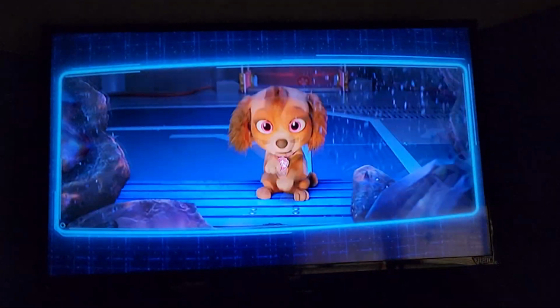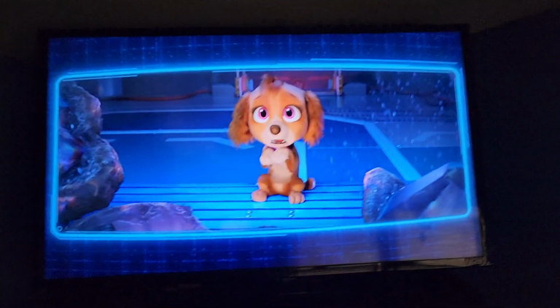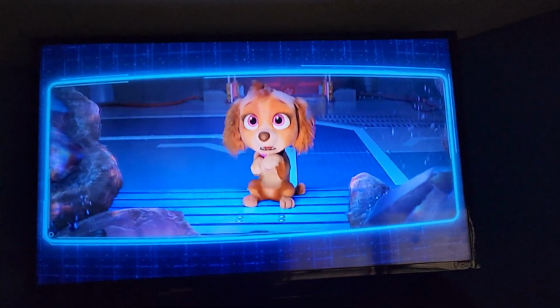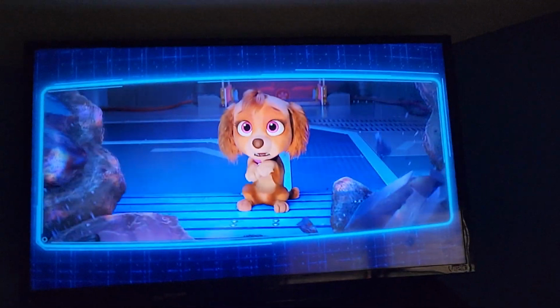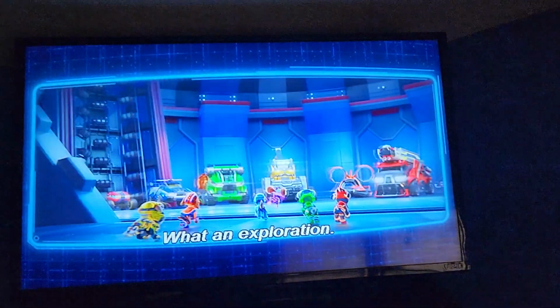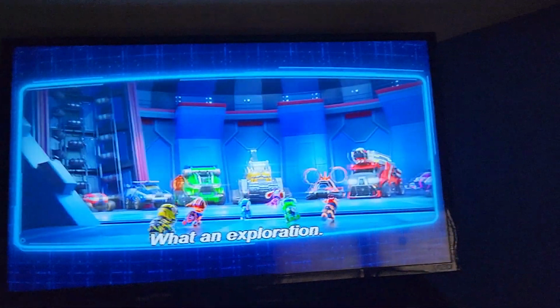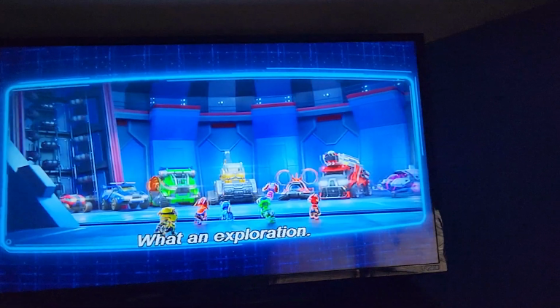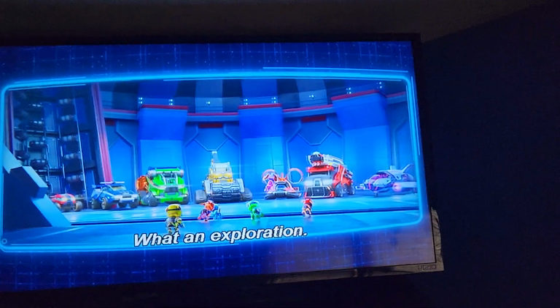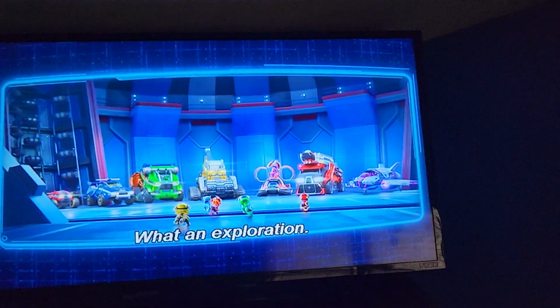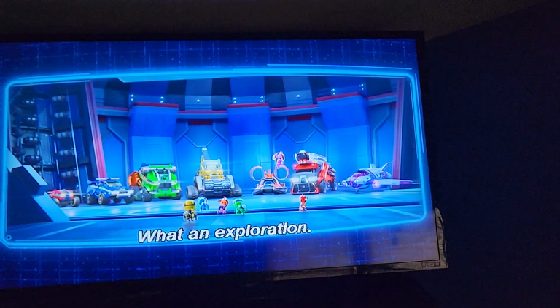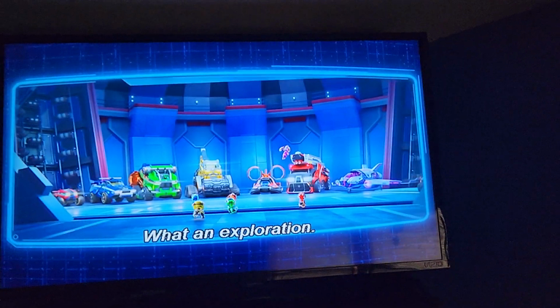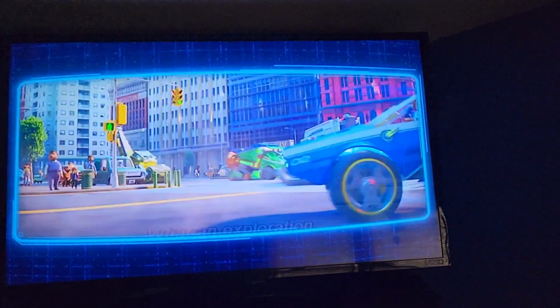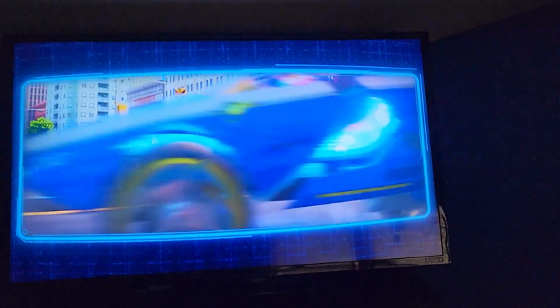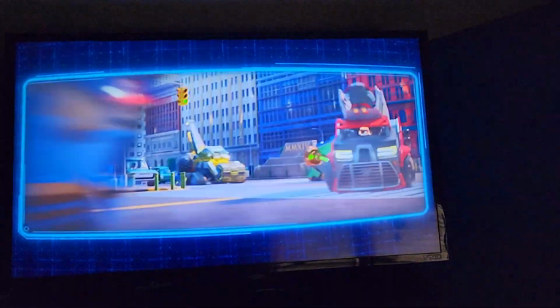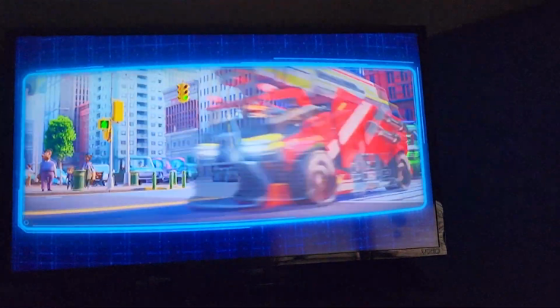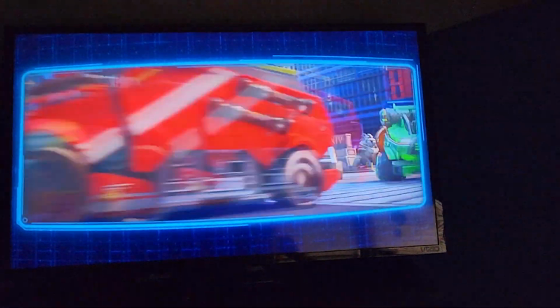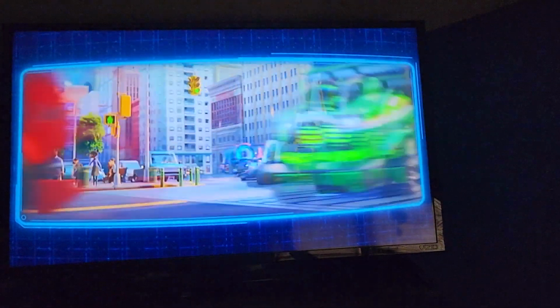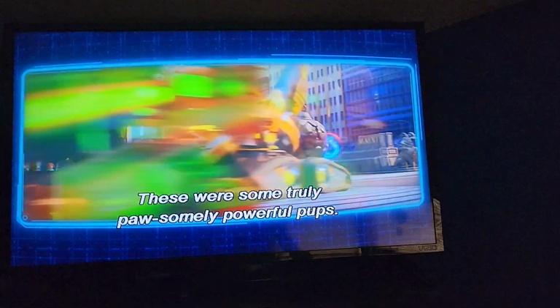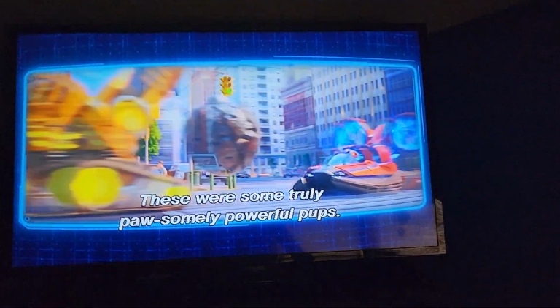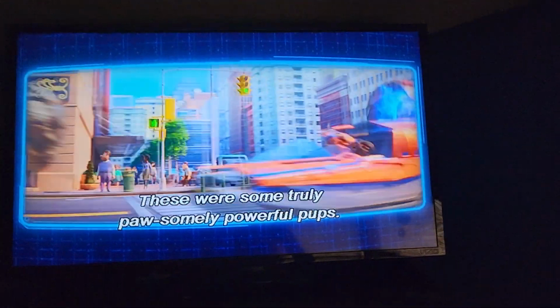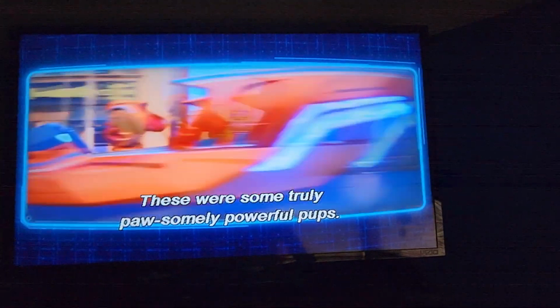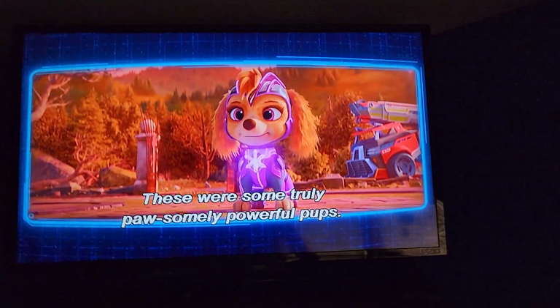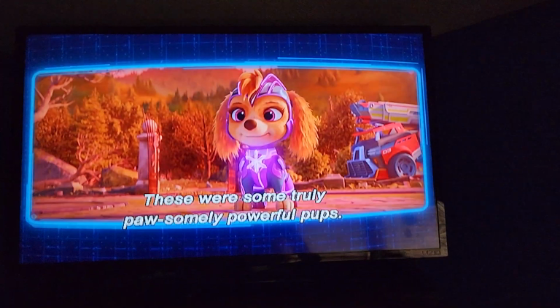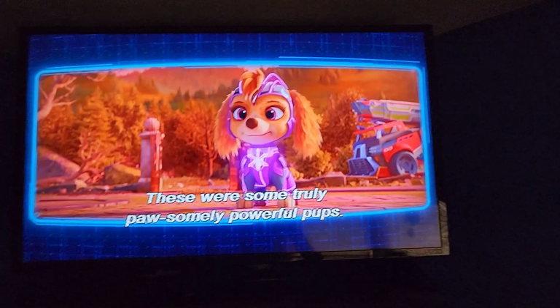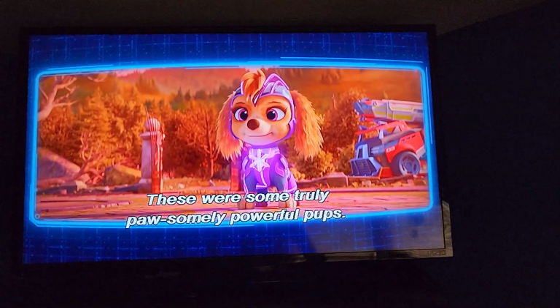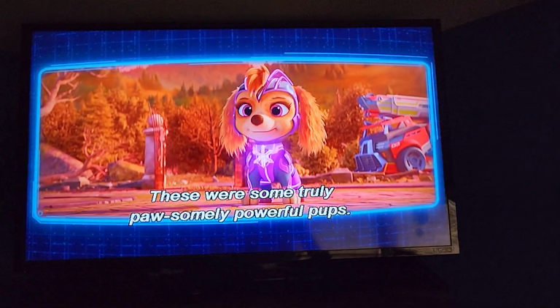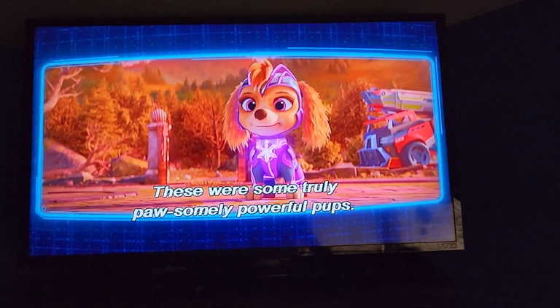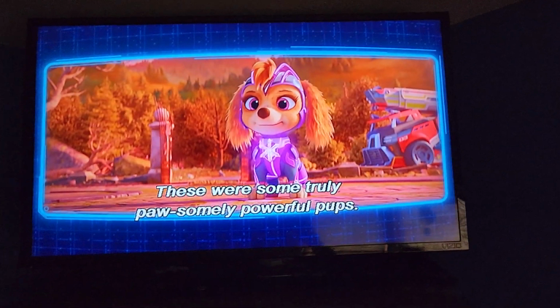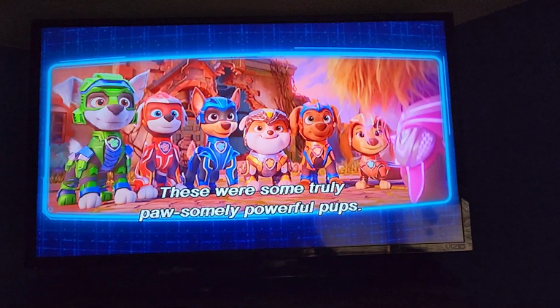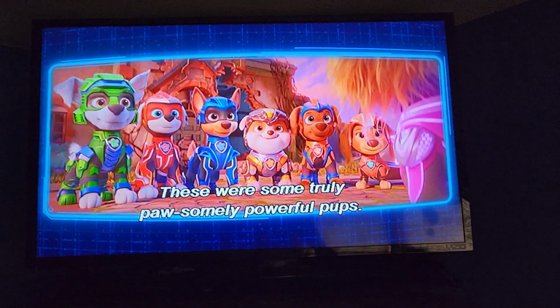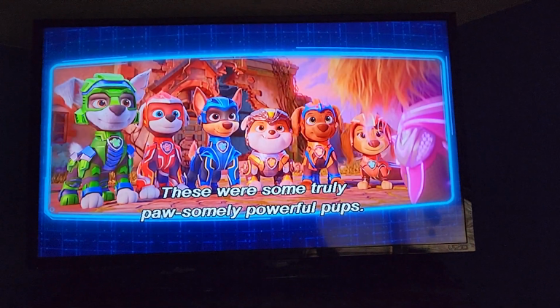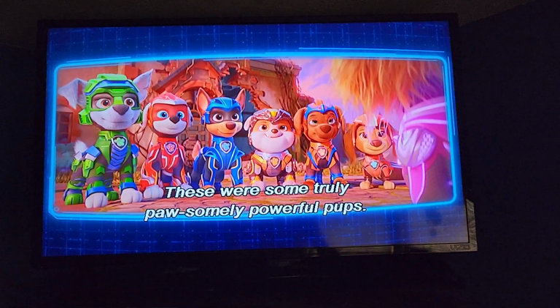Wow, what an exploration! These were some truly possibly powerful pups.